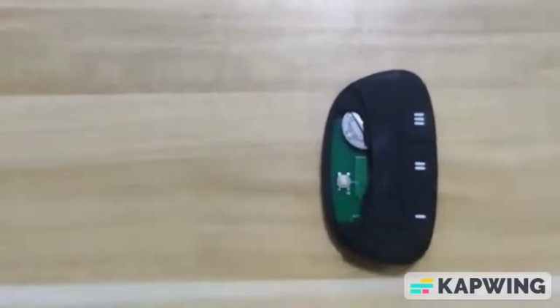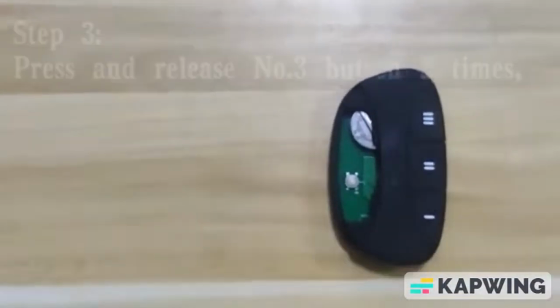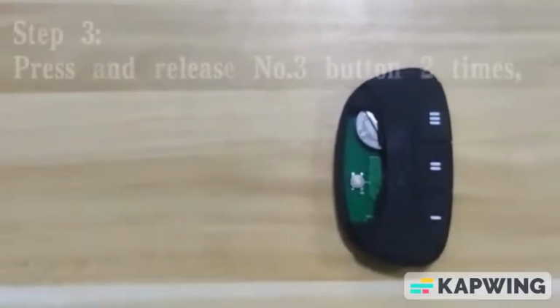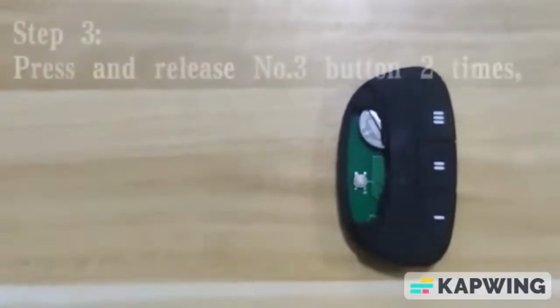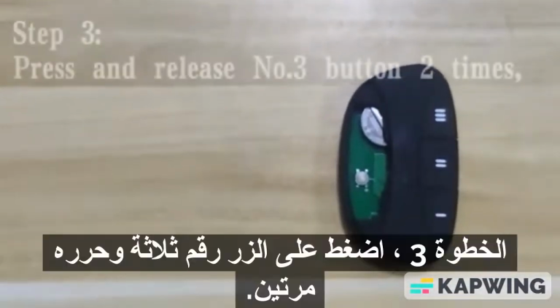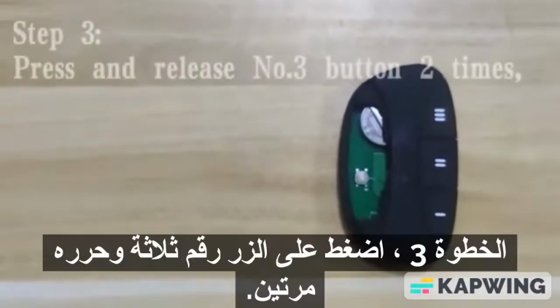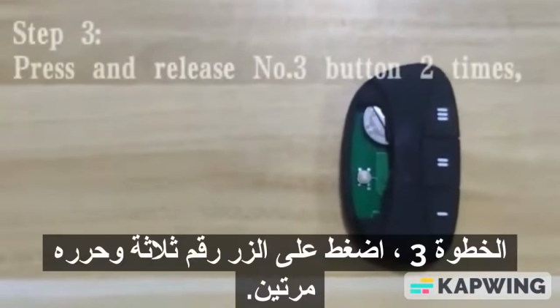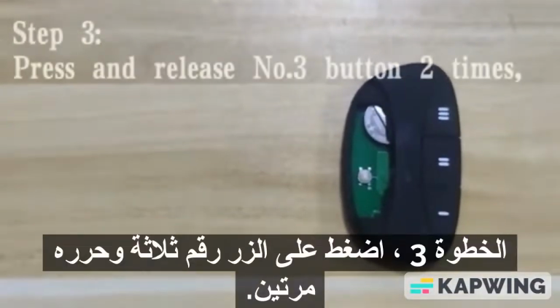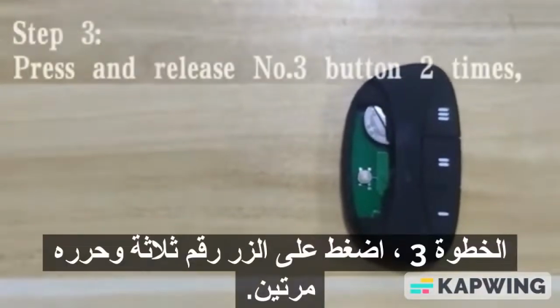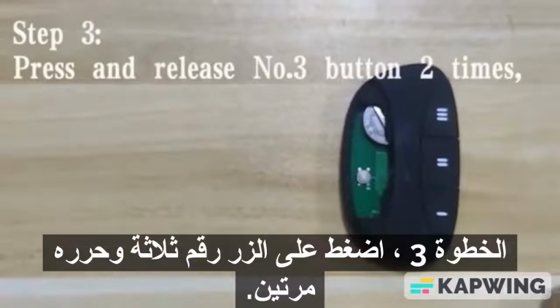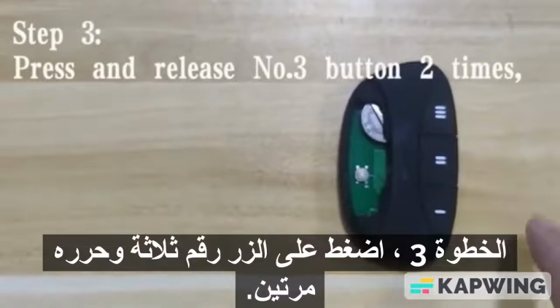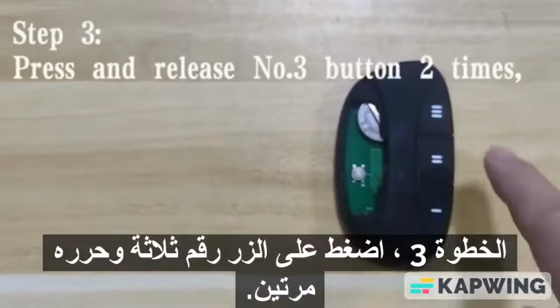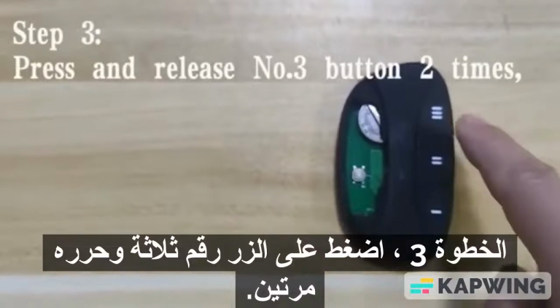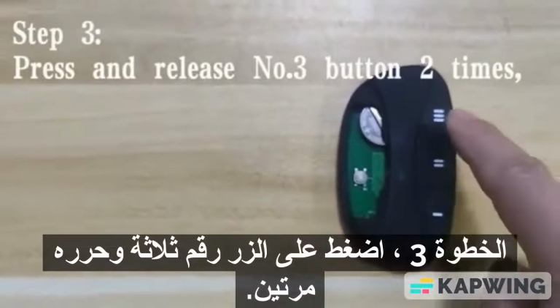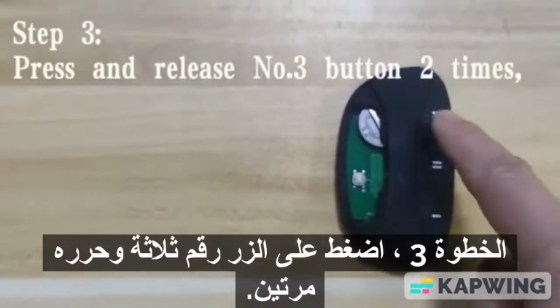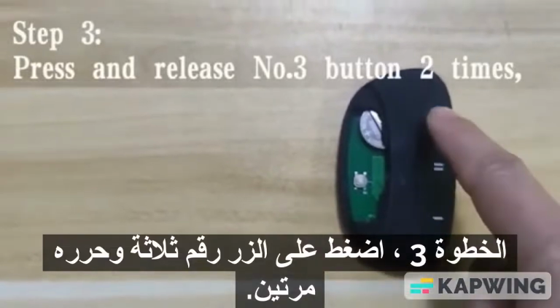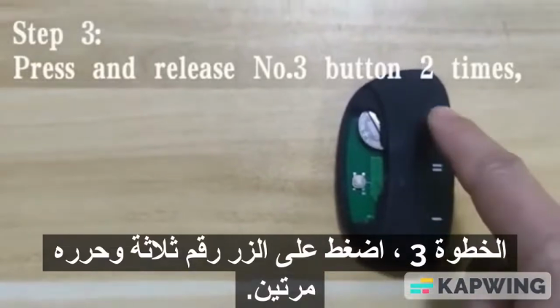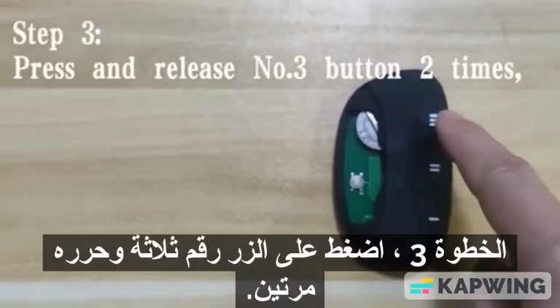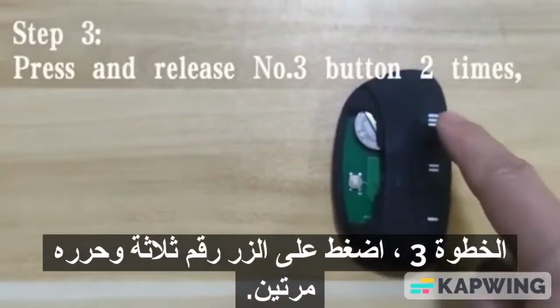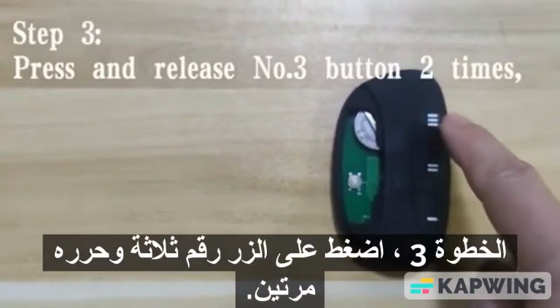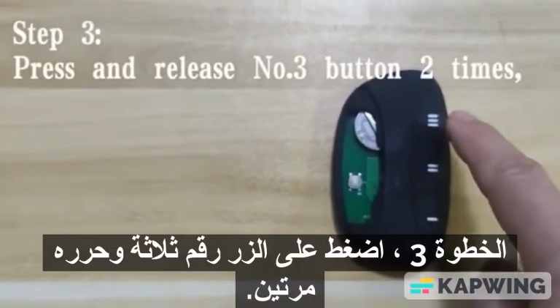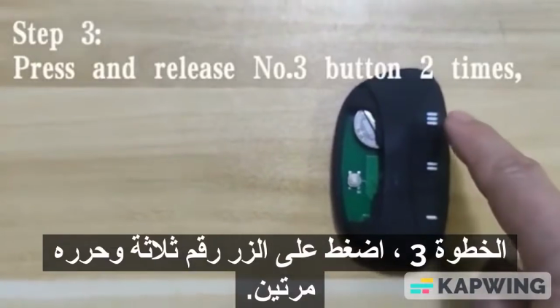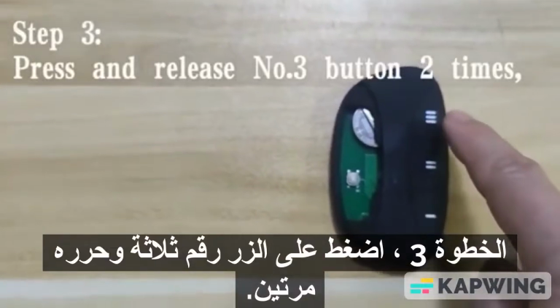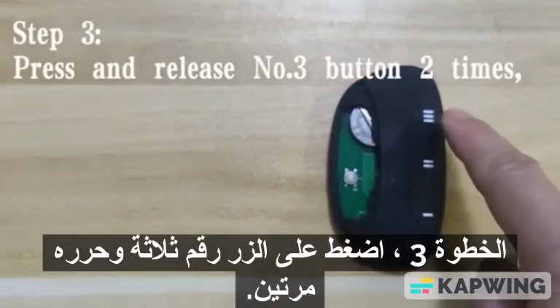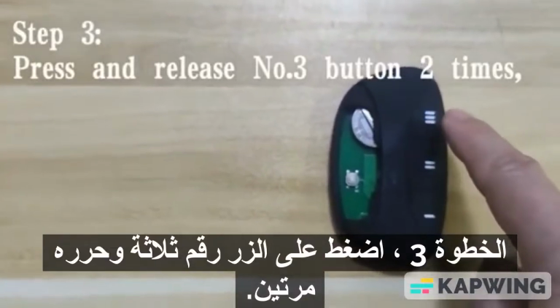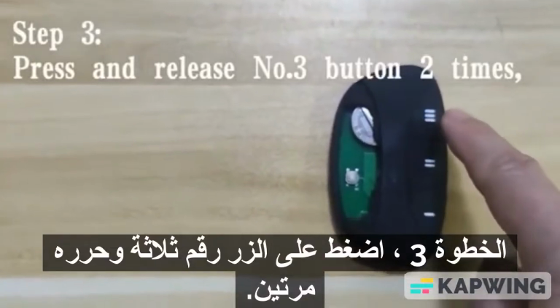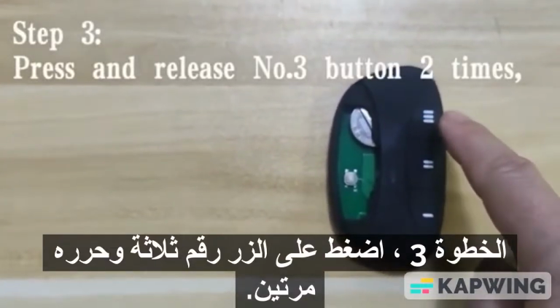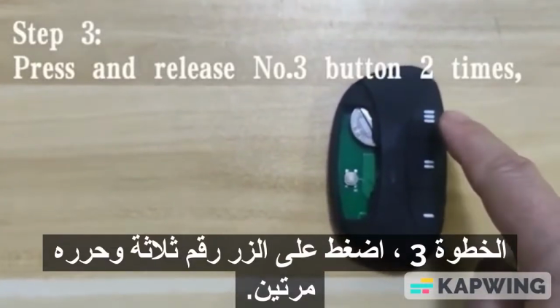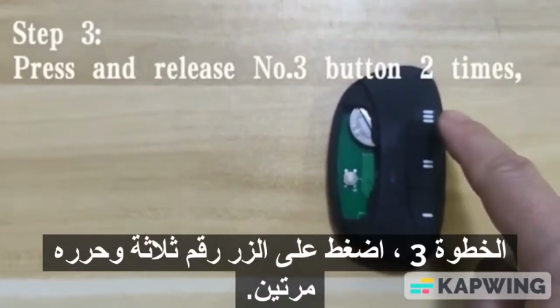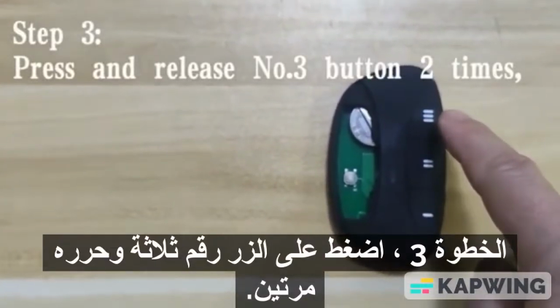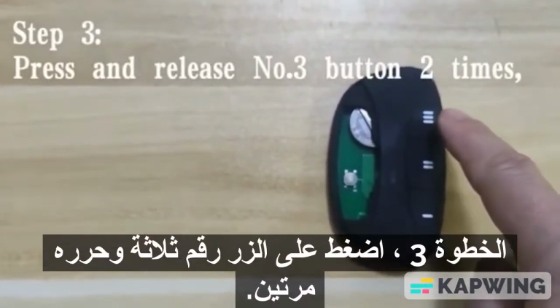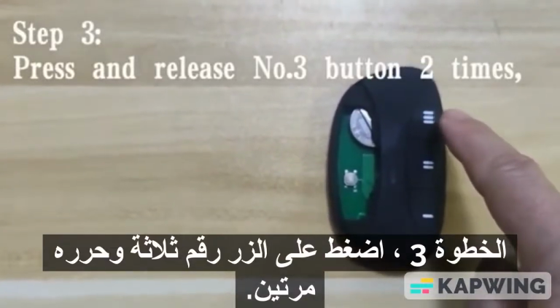Step 3. Press and release the number 3 button 2 times.